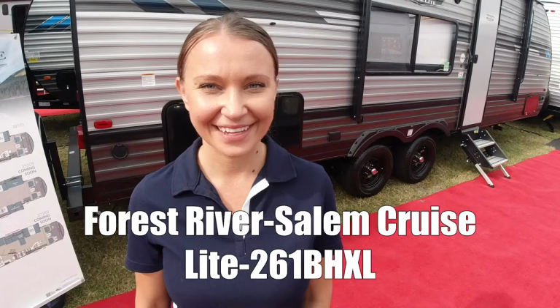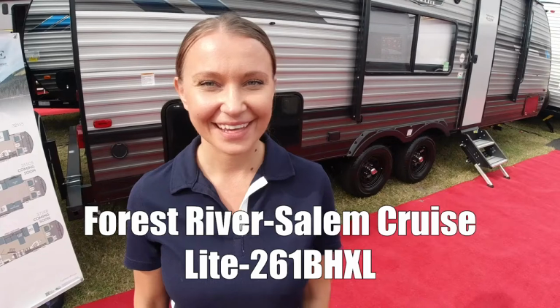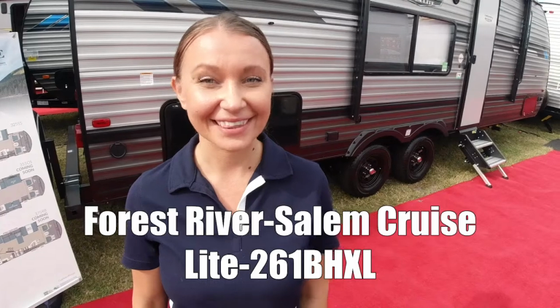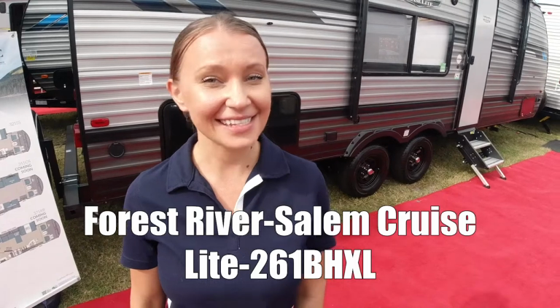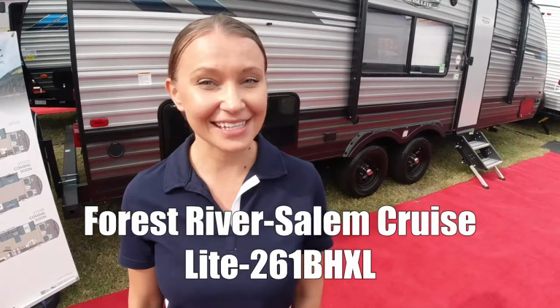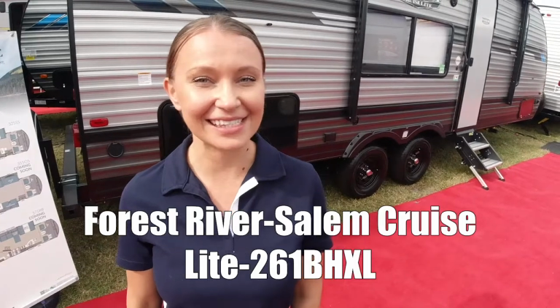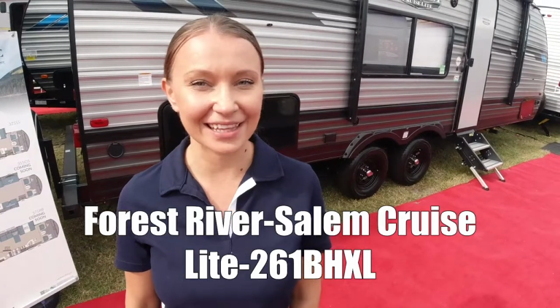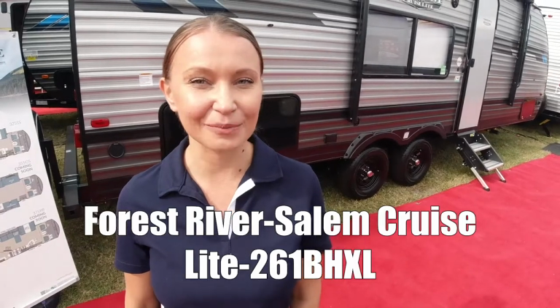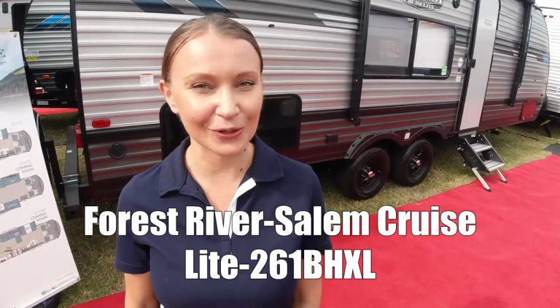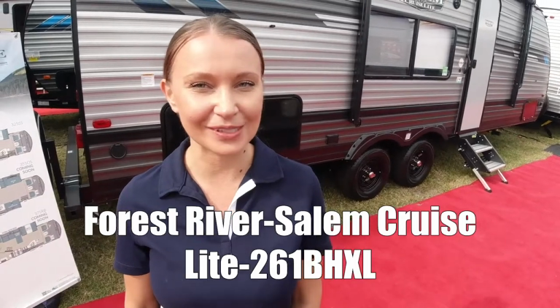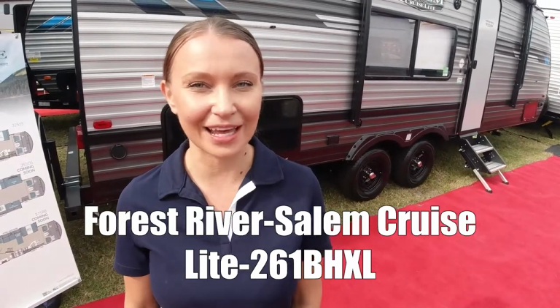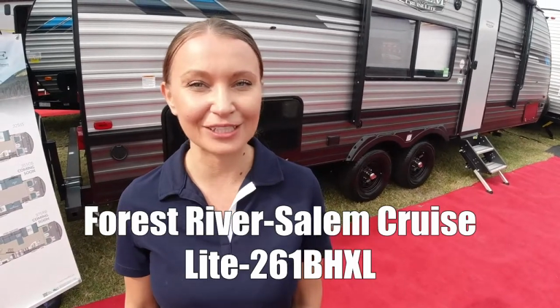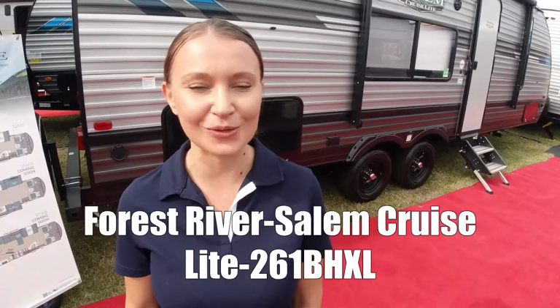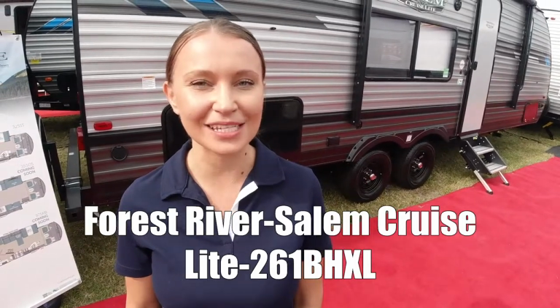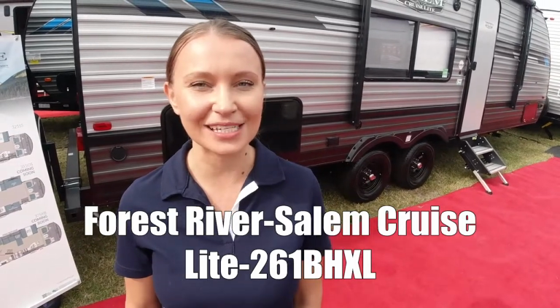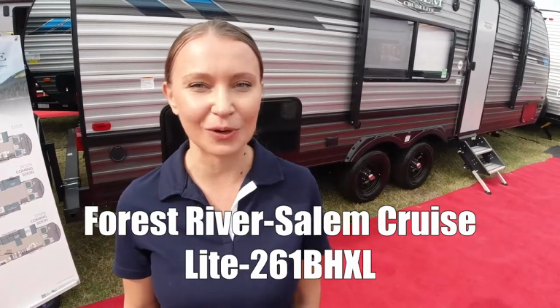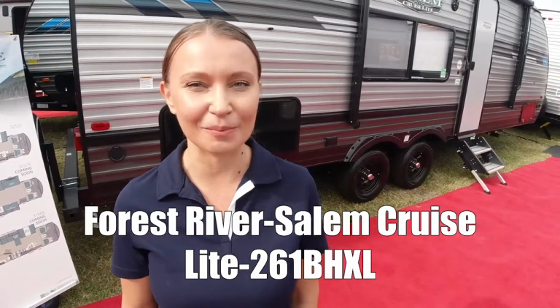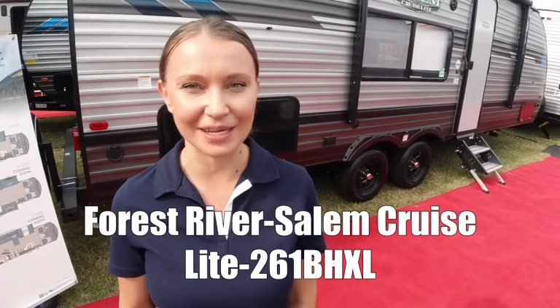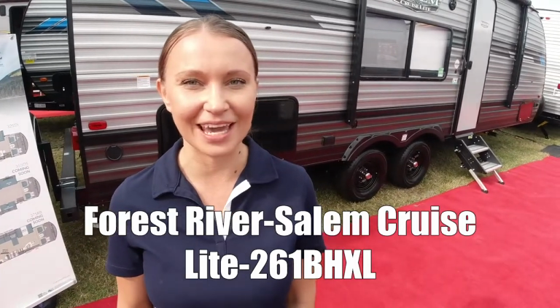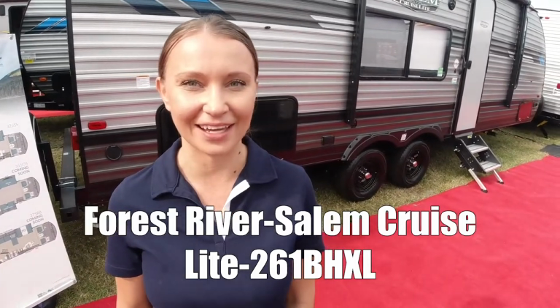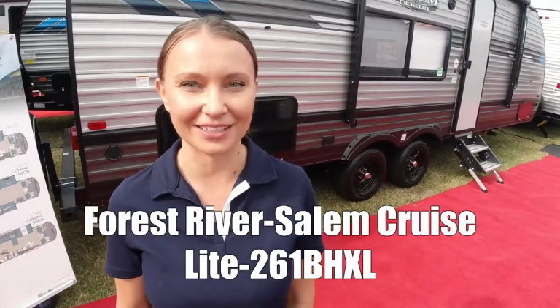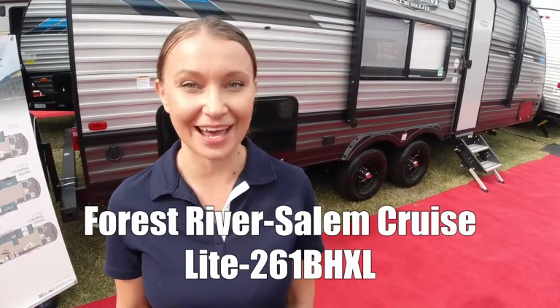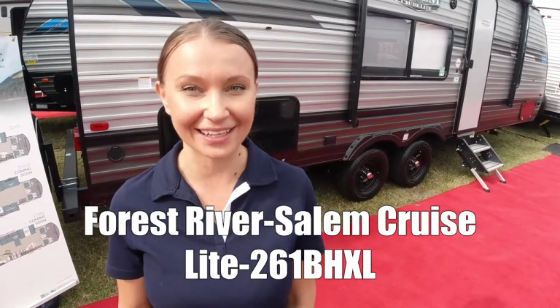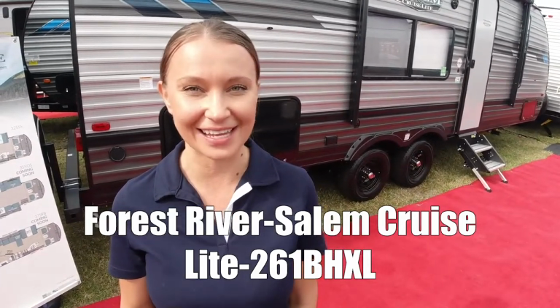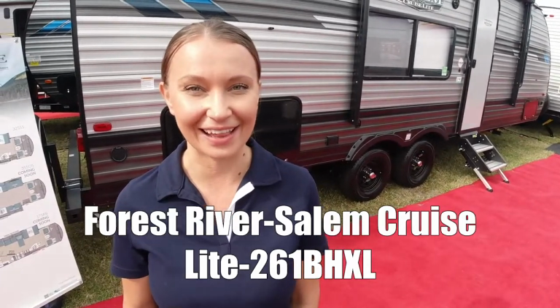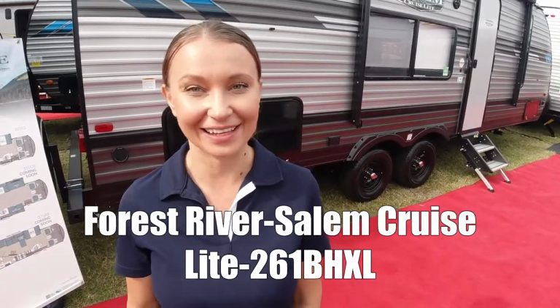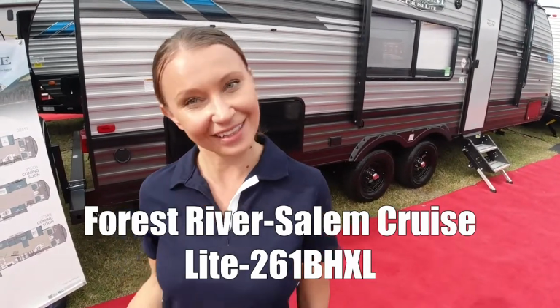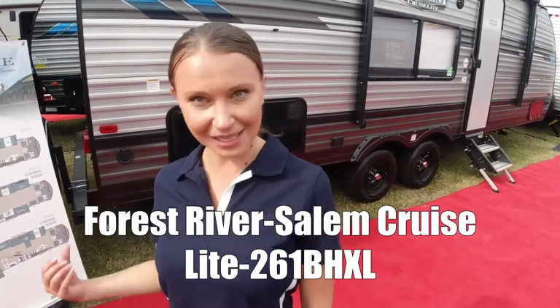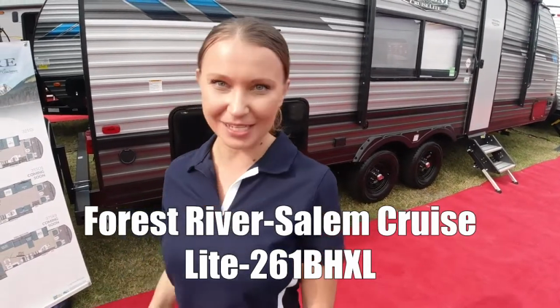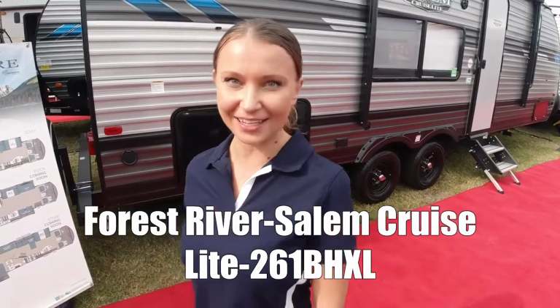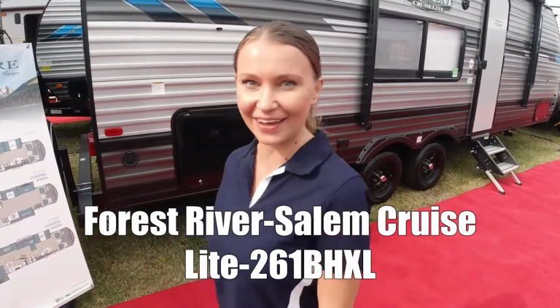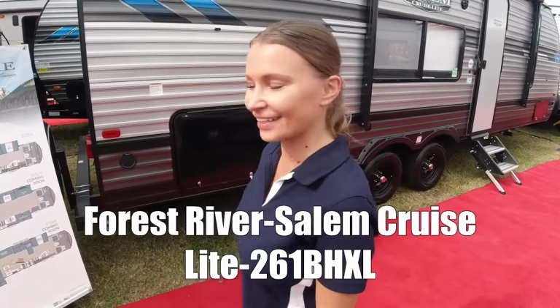This is the Salem Cruise Line 261BH XL. Let's come take a look.